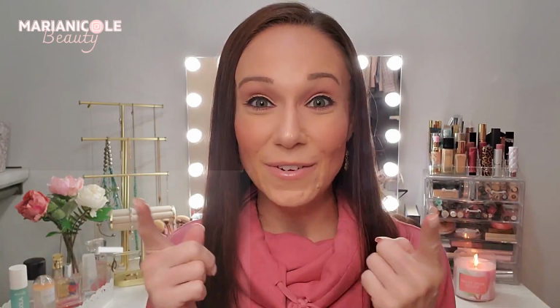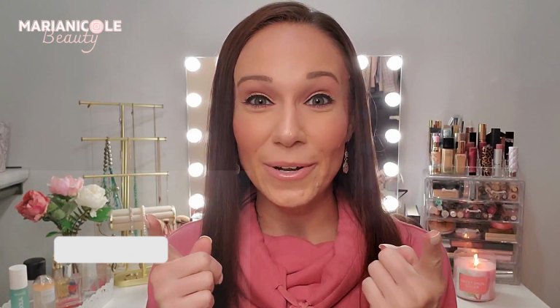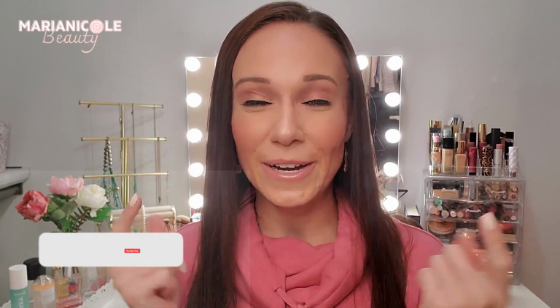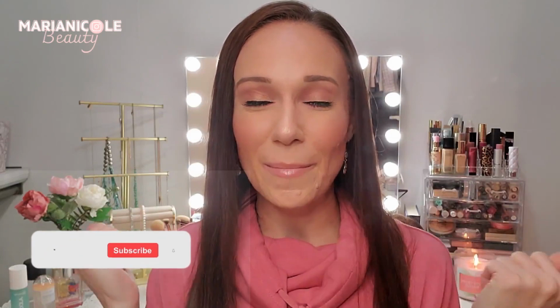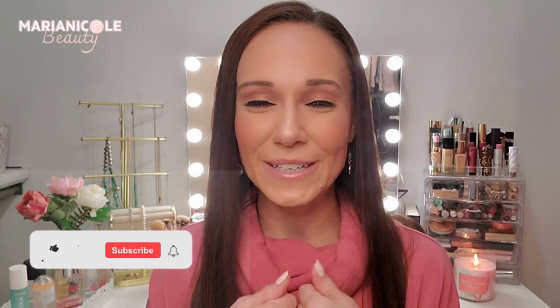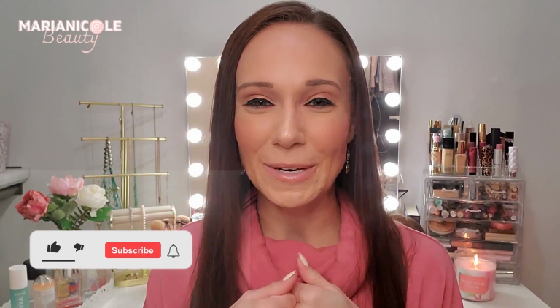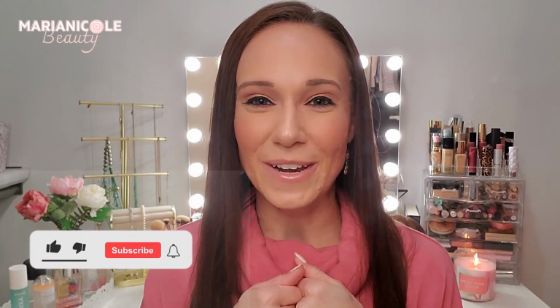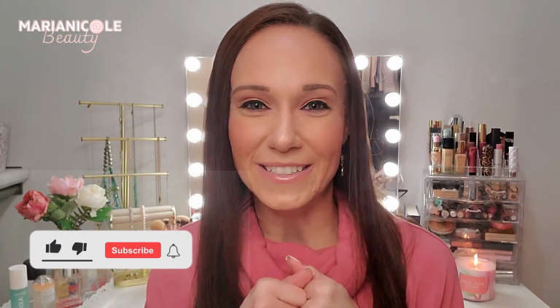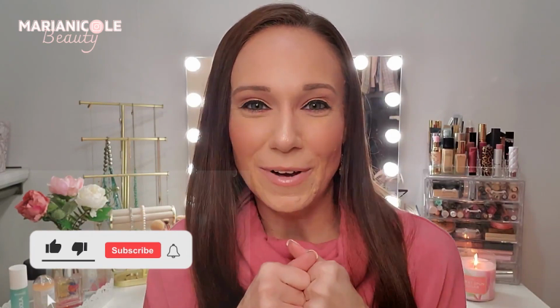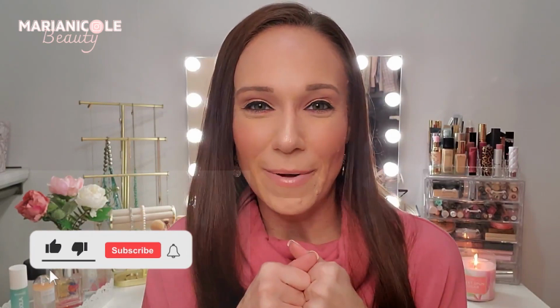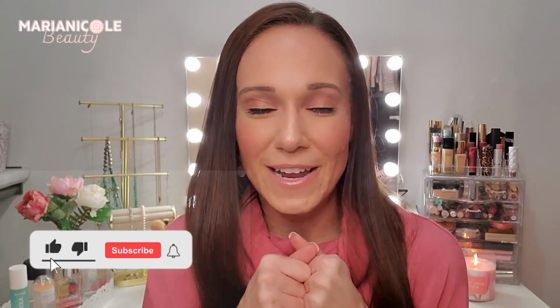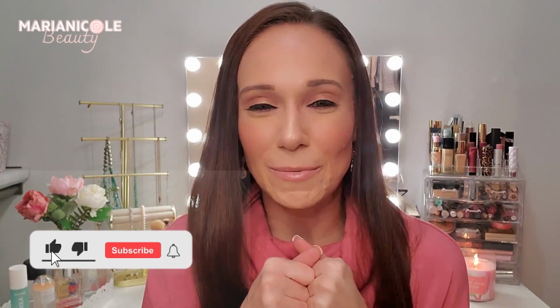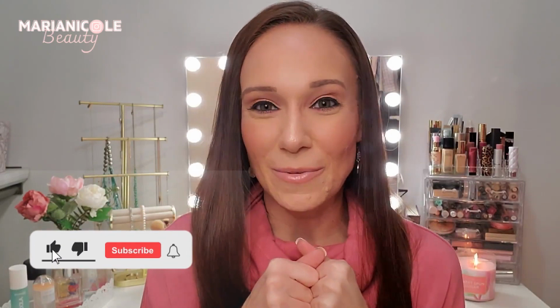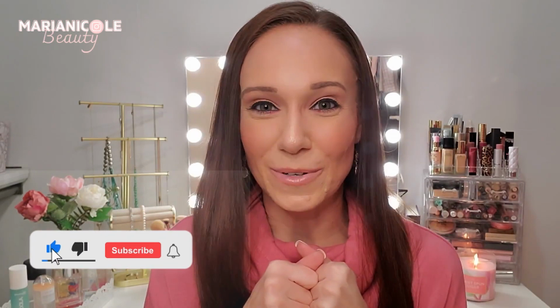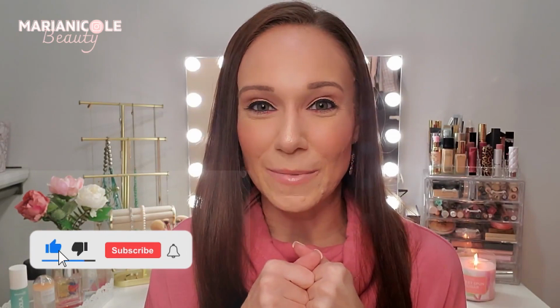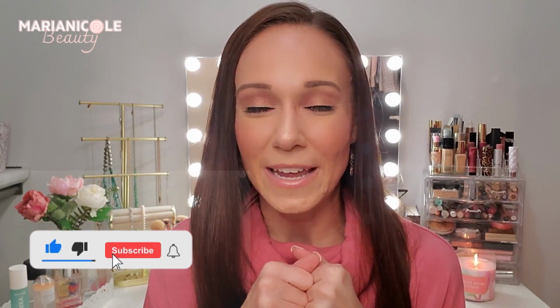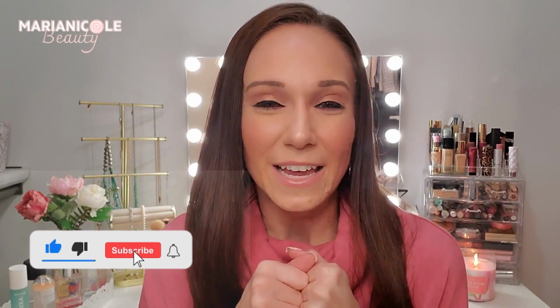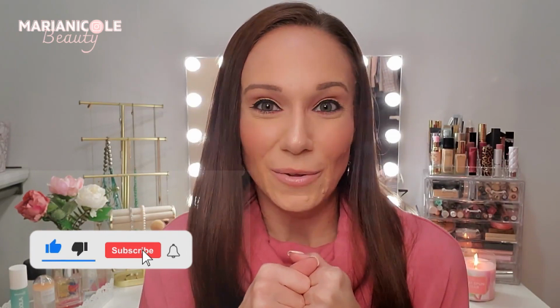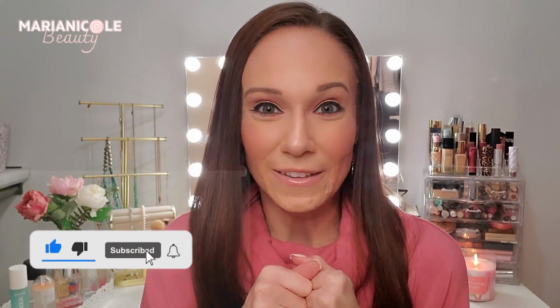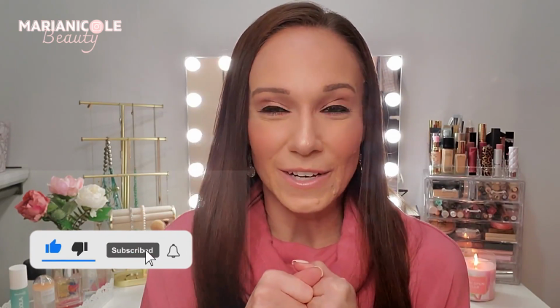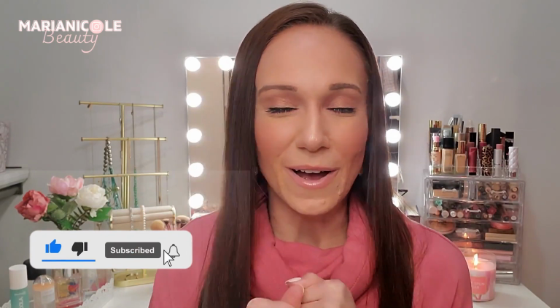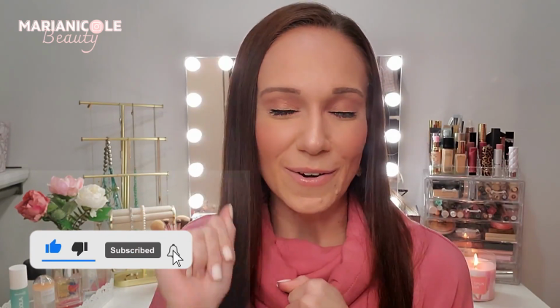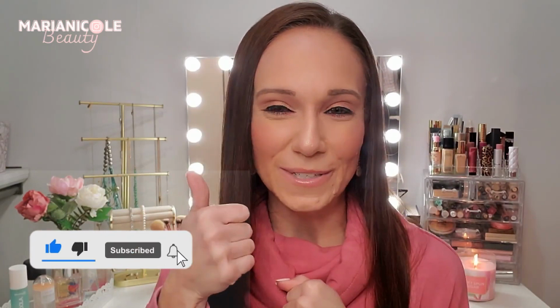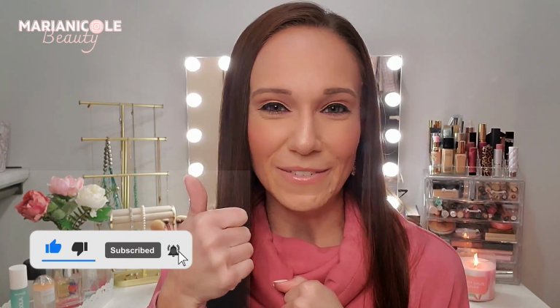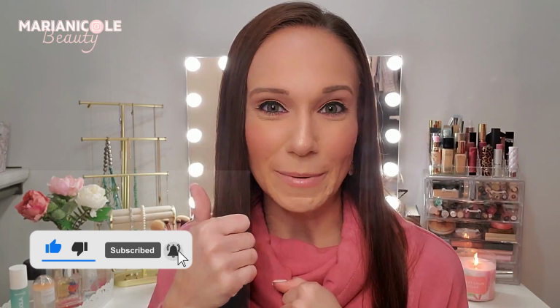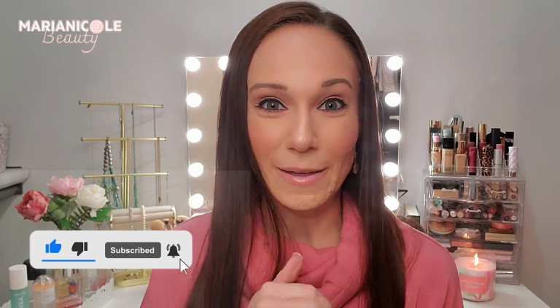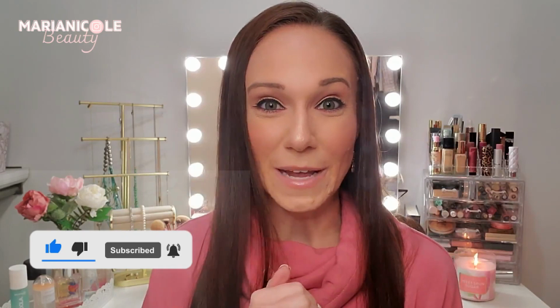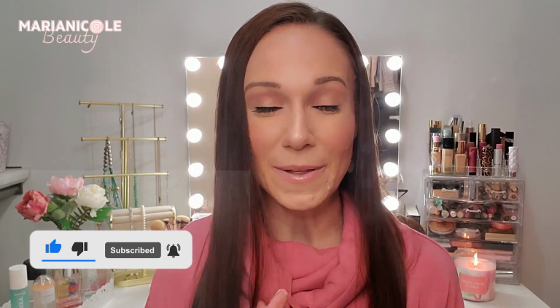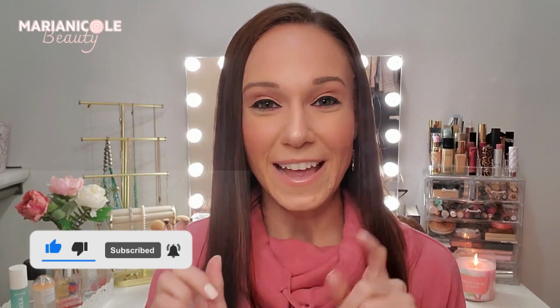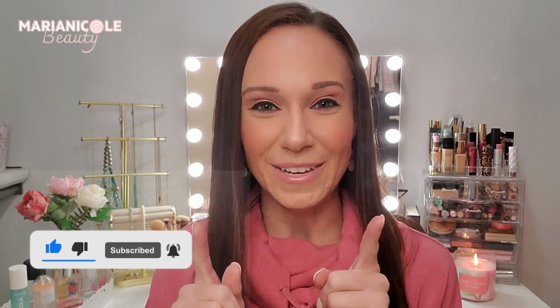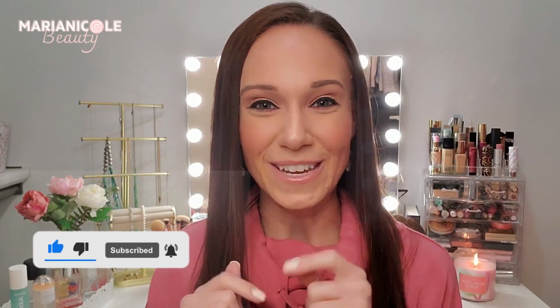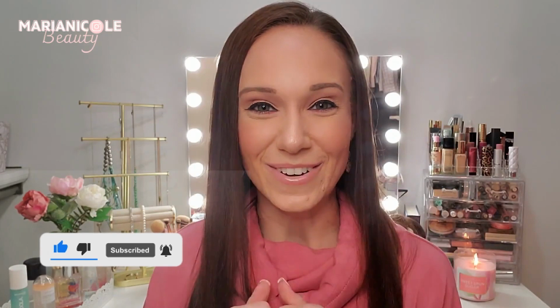If you are new here please make sure you hit that subscribe button - it would mean the world to me. If you like the video give it a big thumbs up, and cue the intro.